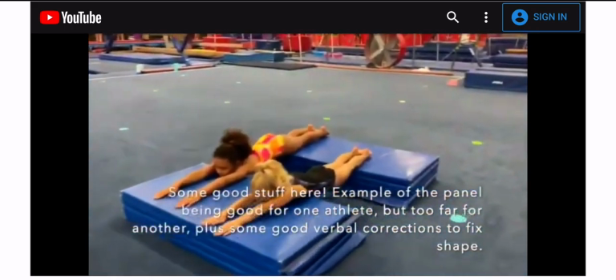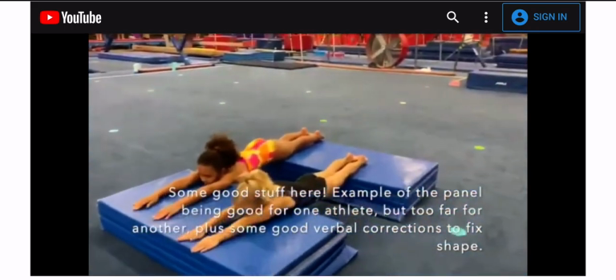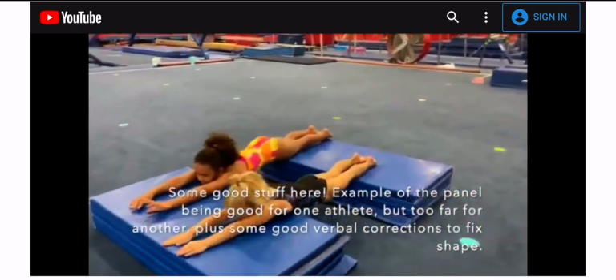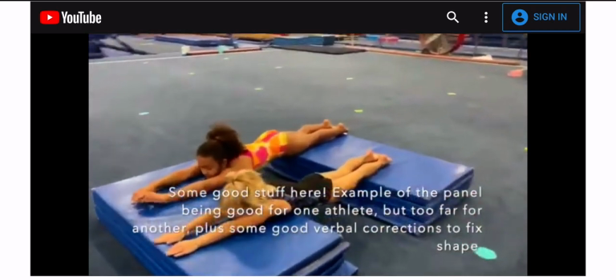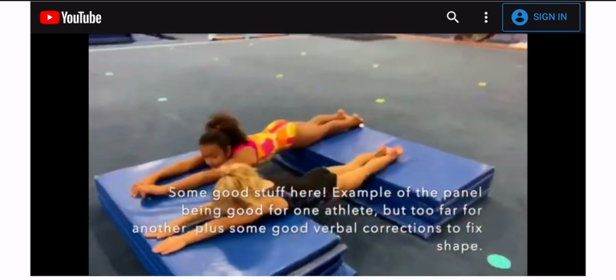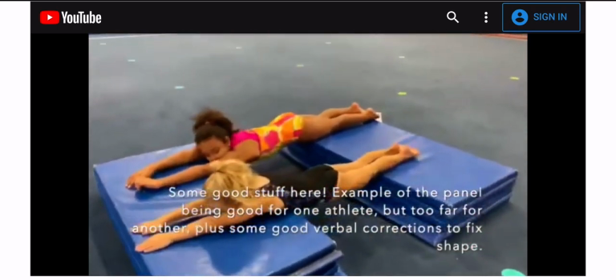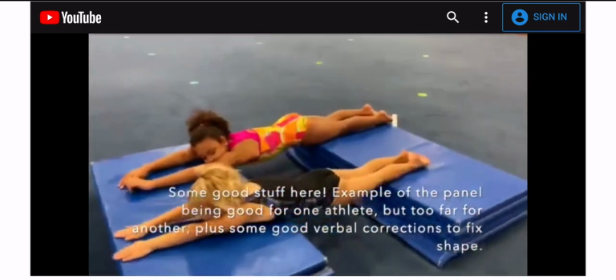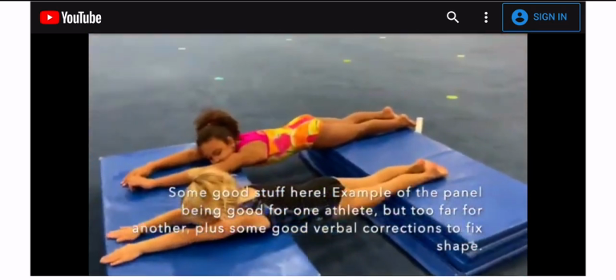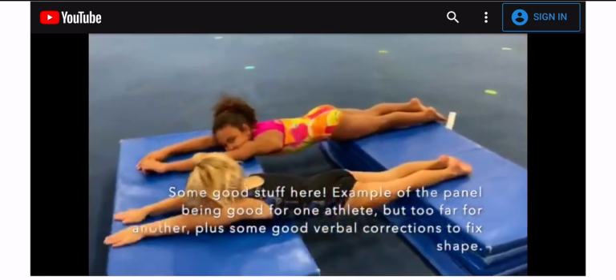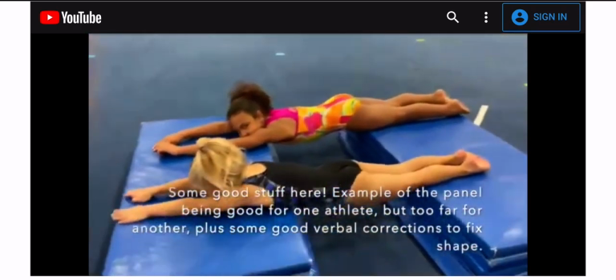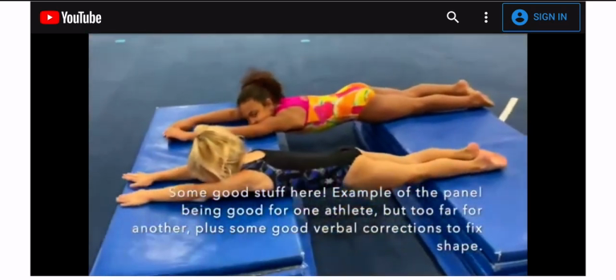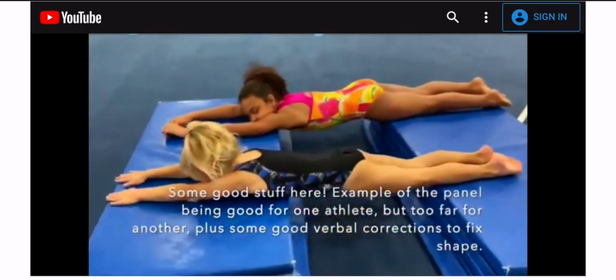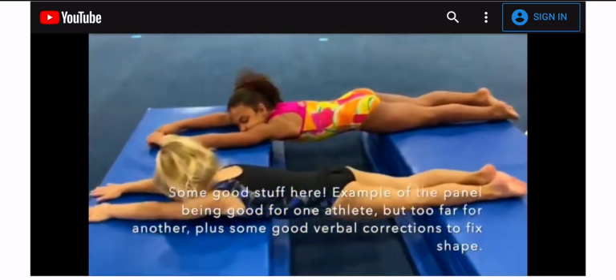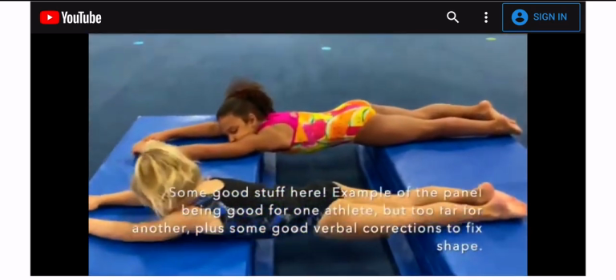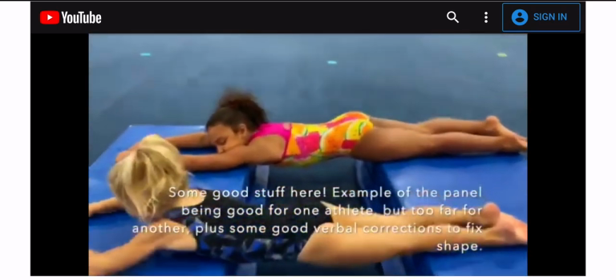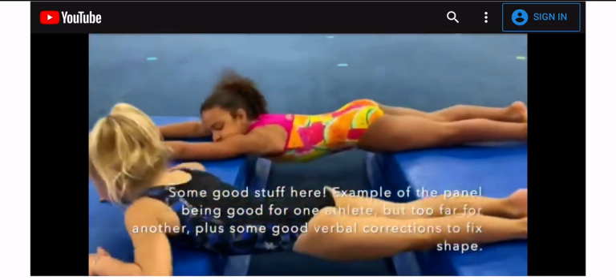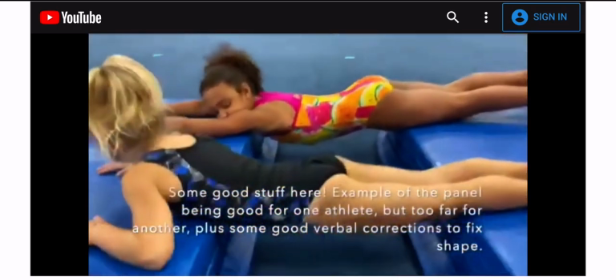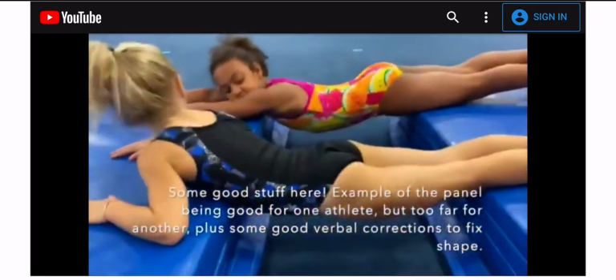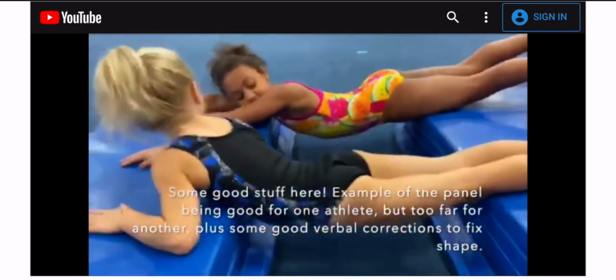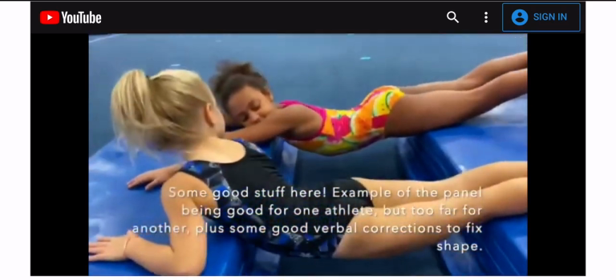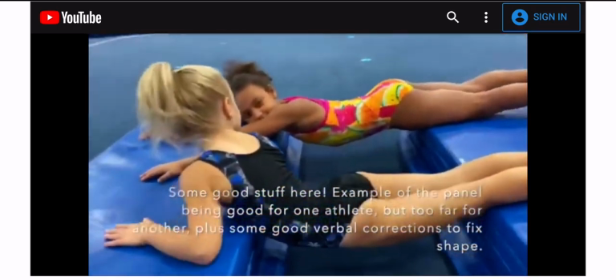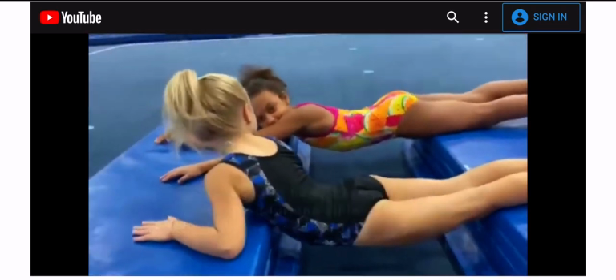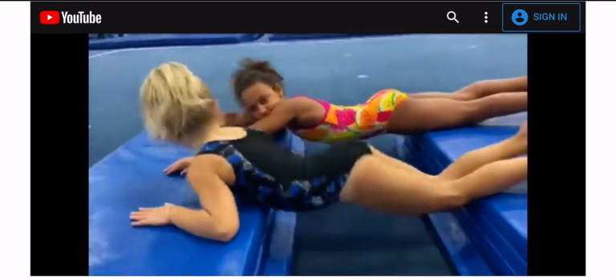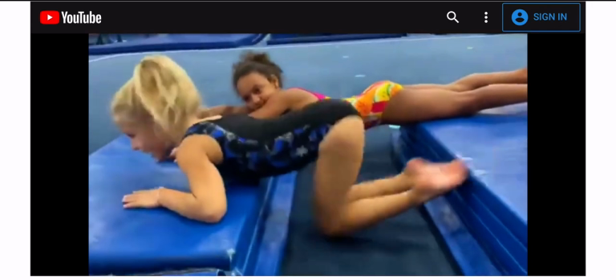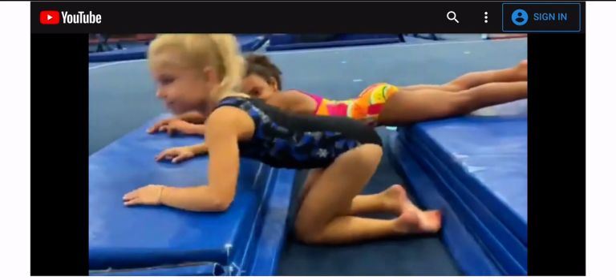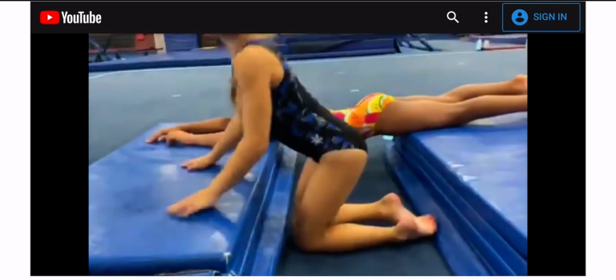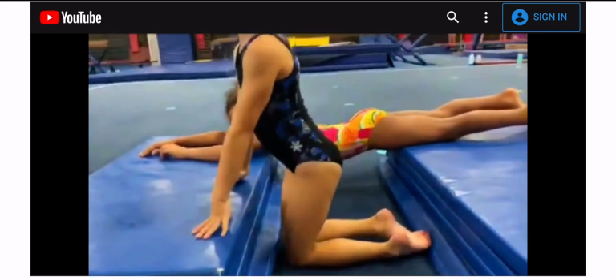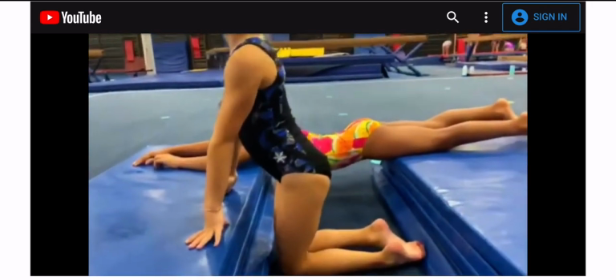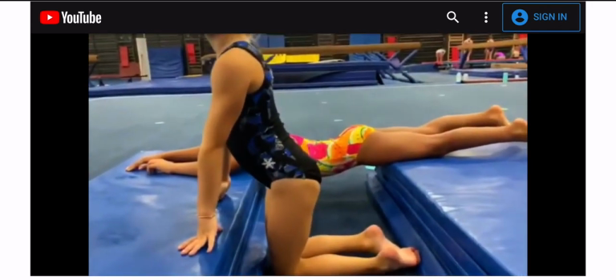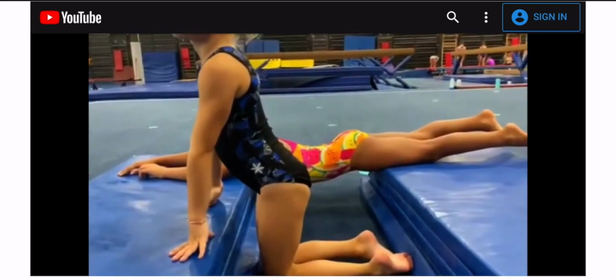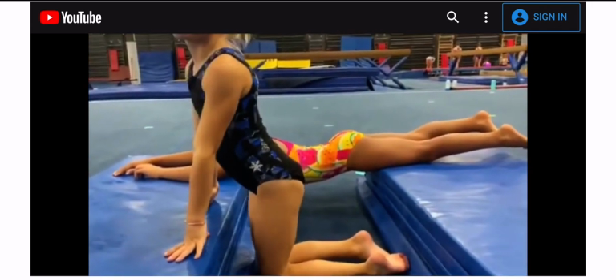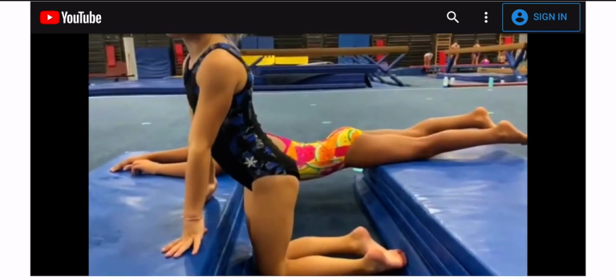Uh-oh. Campbell, what part of your body is supposed to be on the mat? Do you think these panel mats are a little far for you, honey? Okay, so next time let's pull them closer. Okay?